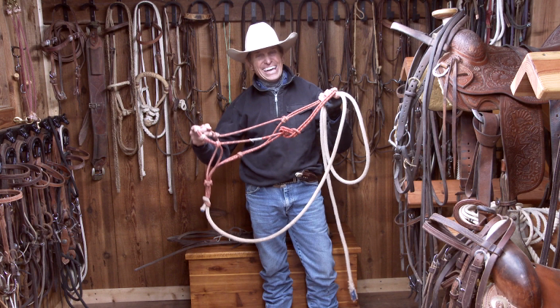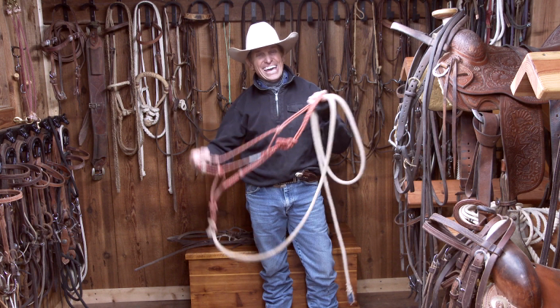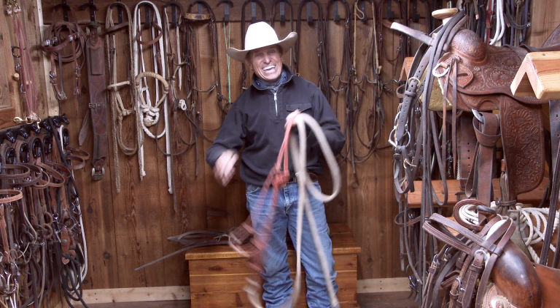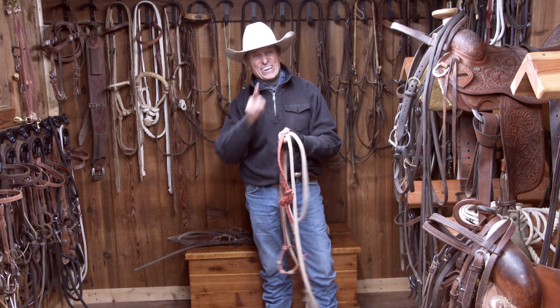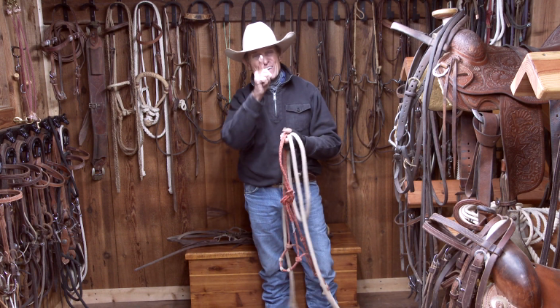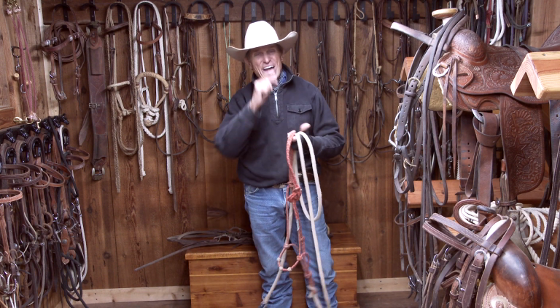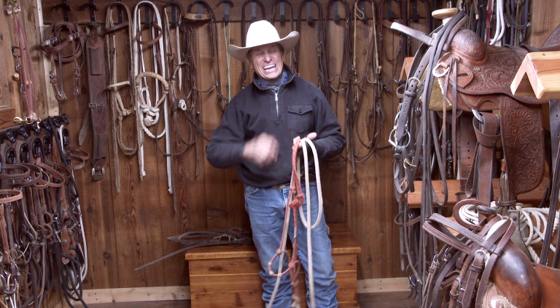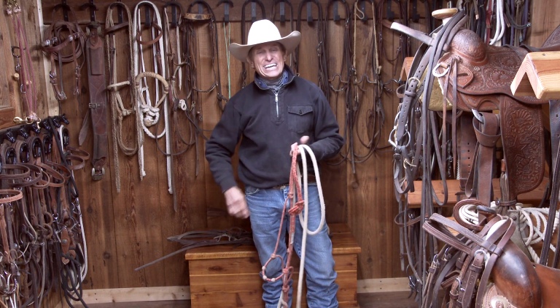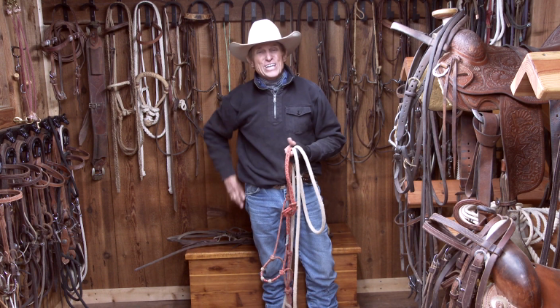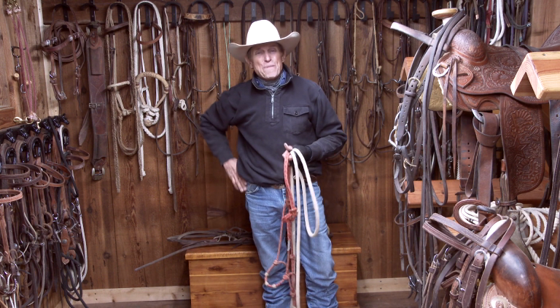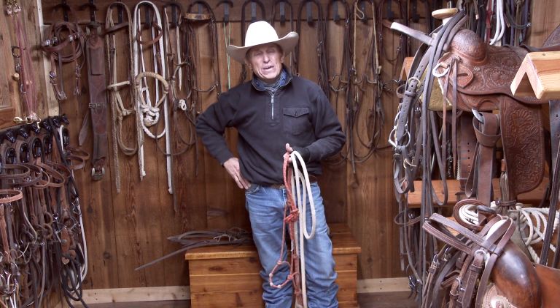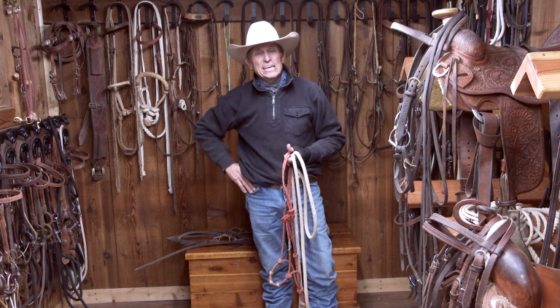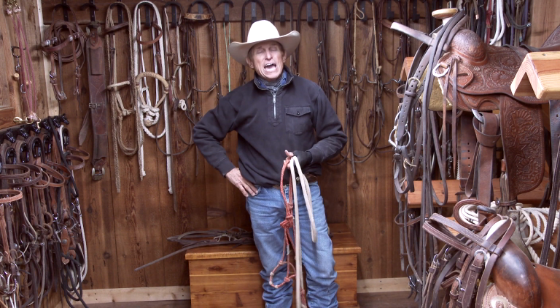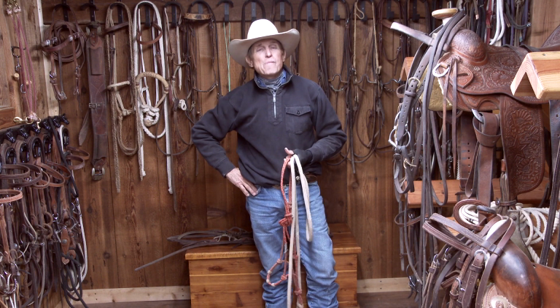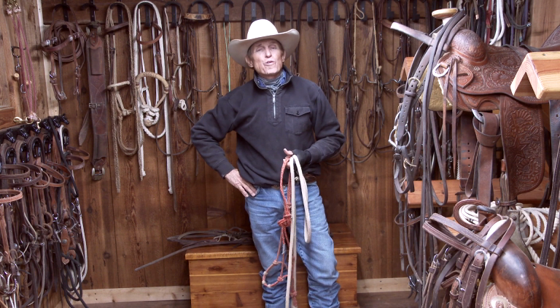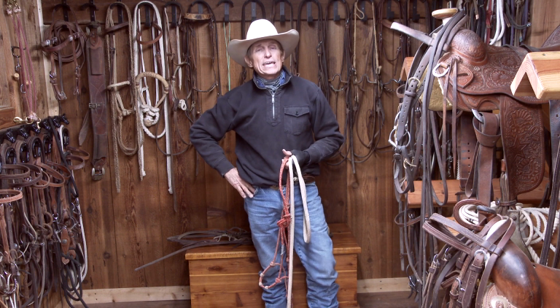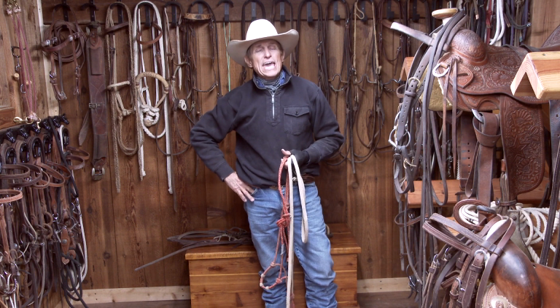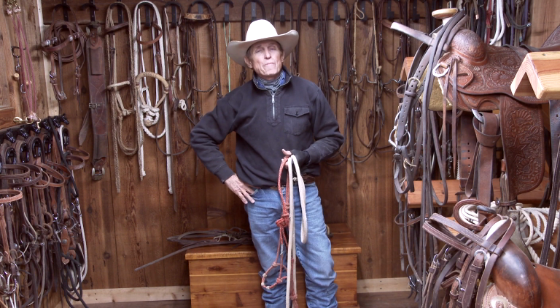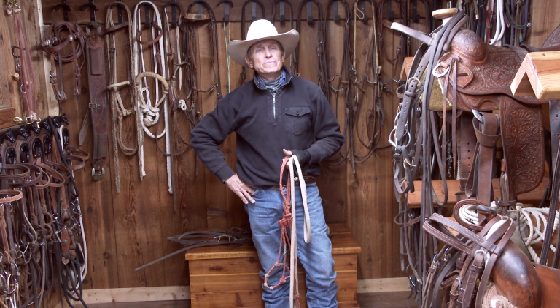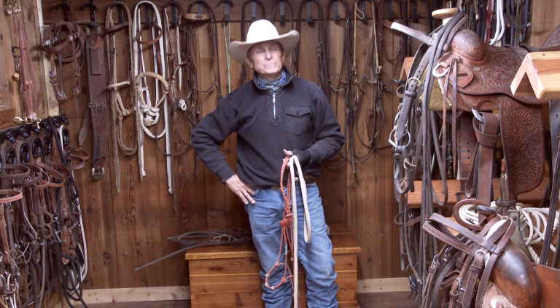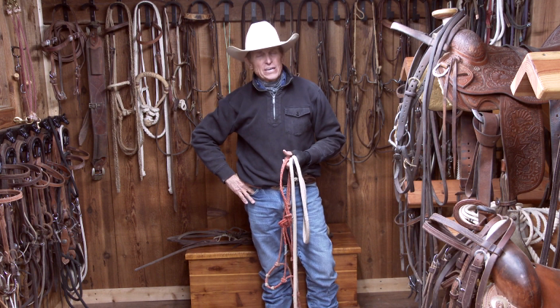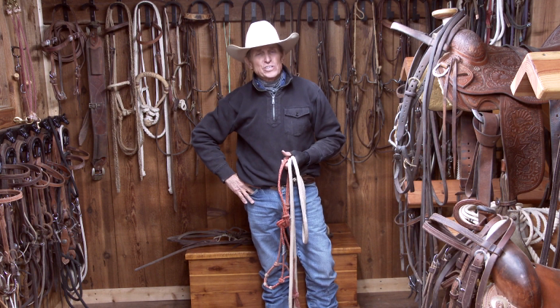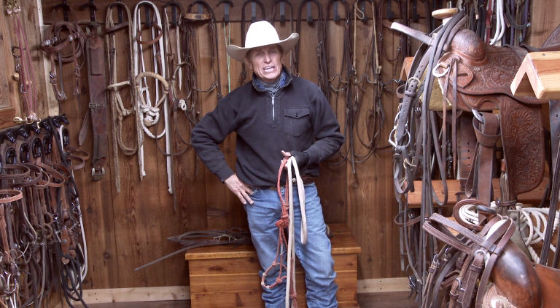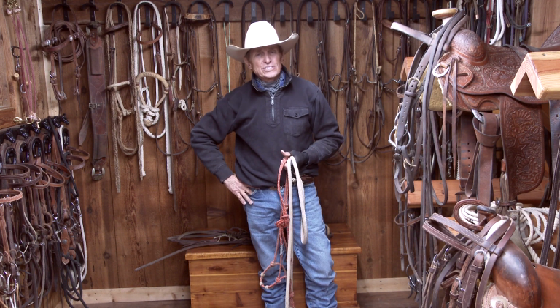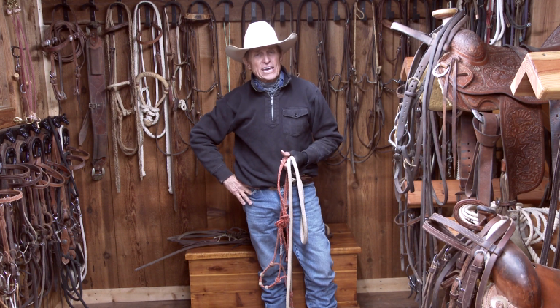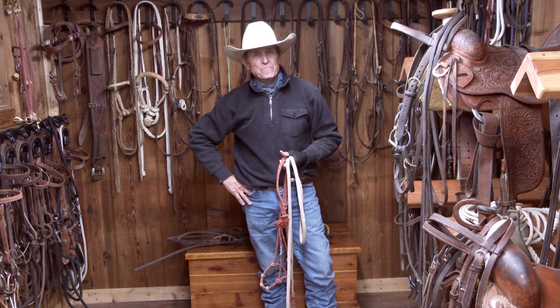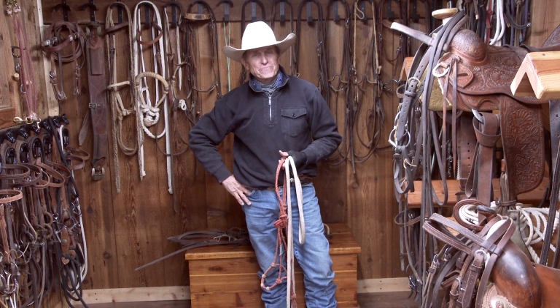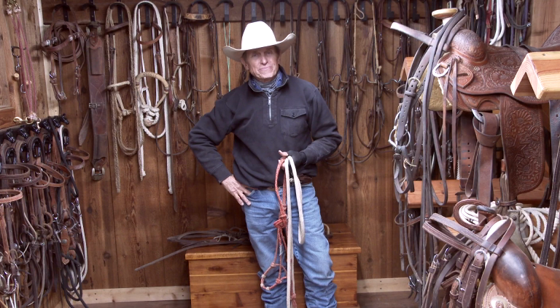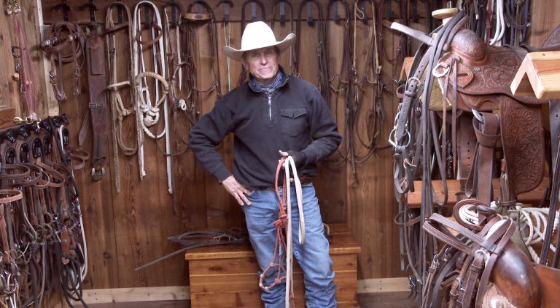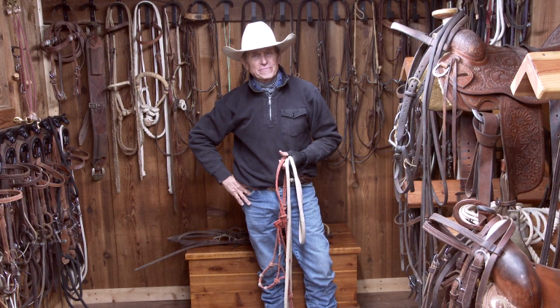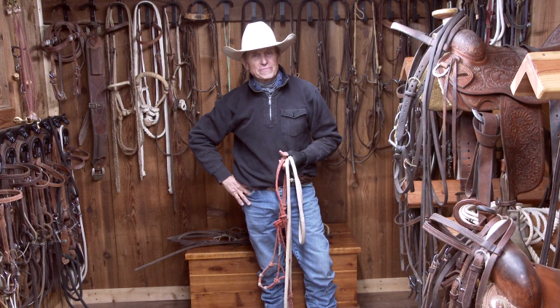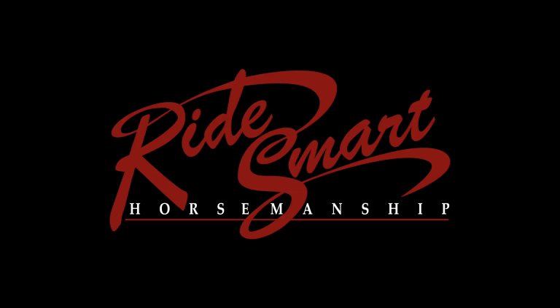You keep riding like a champion. I'm Craig Cameron. I'll see you next time. Bye.